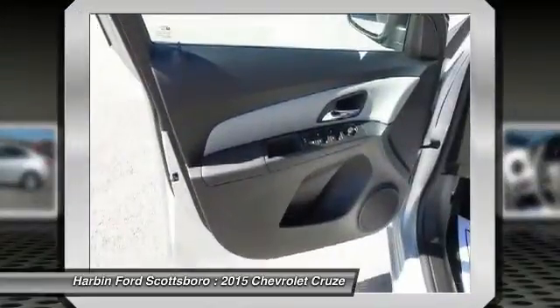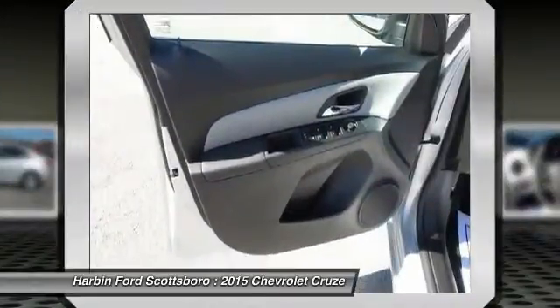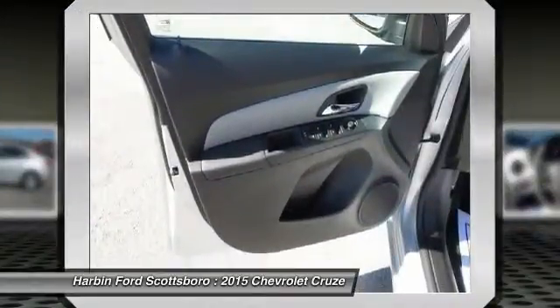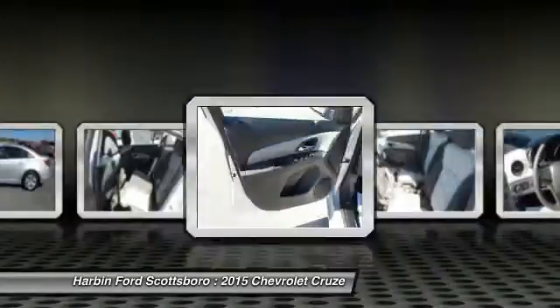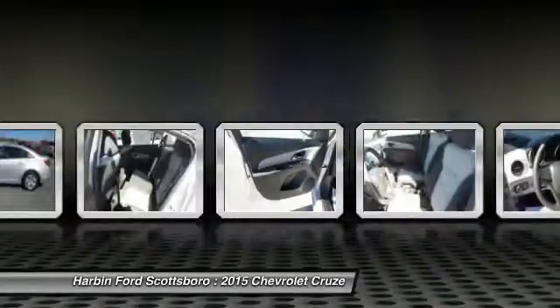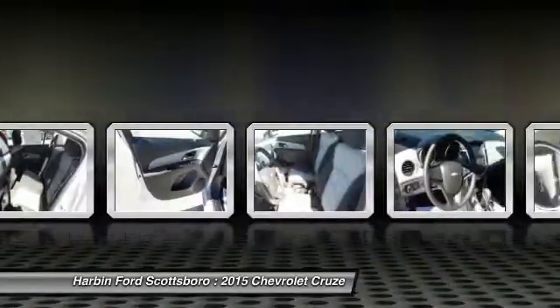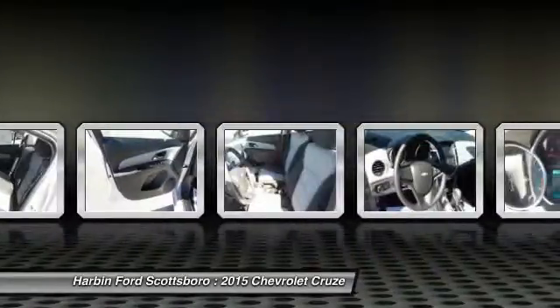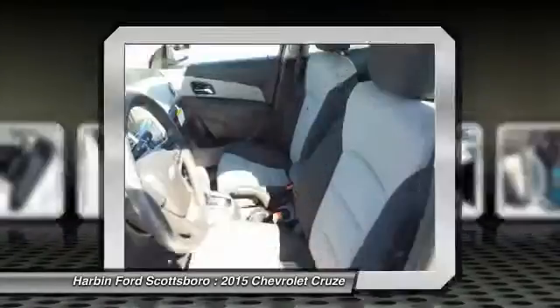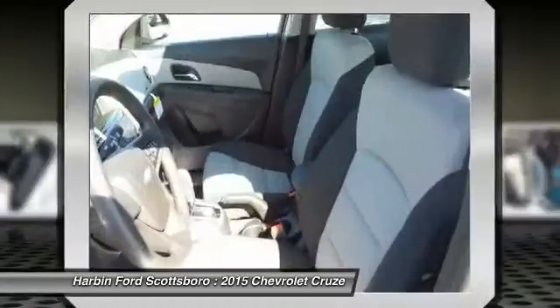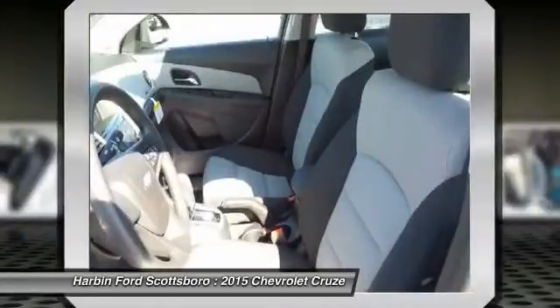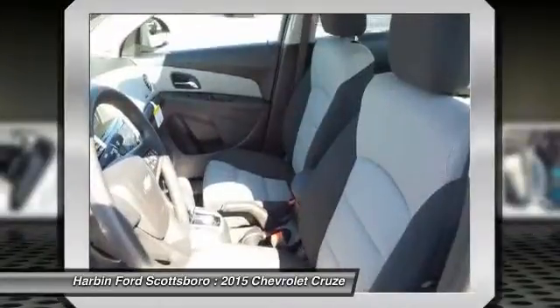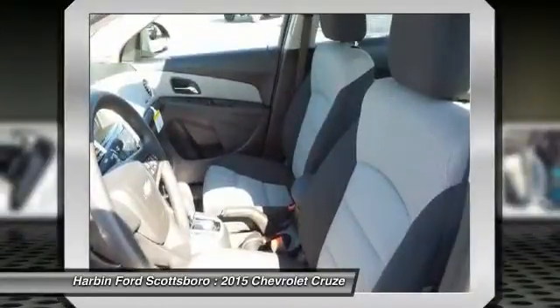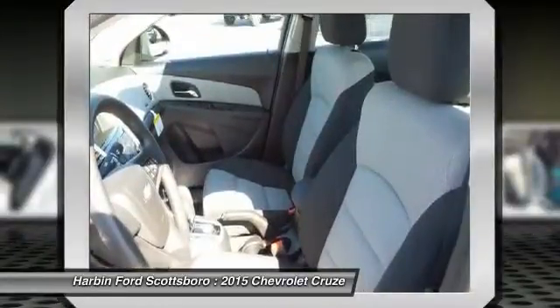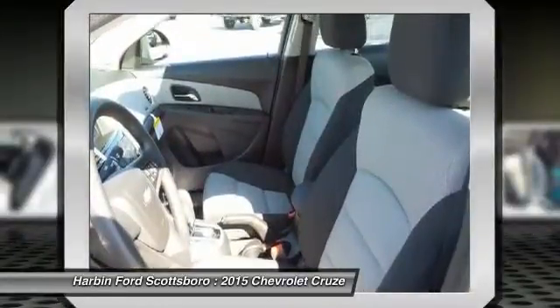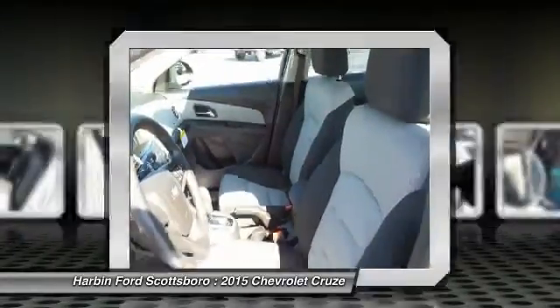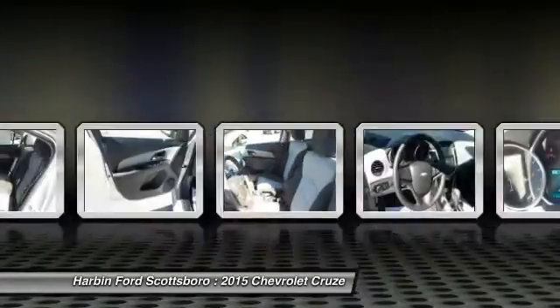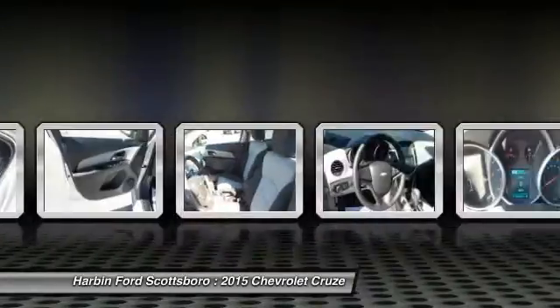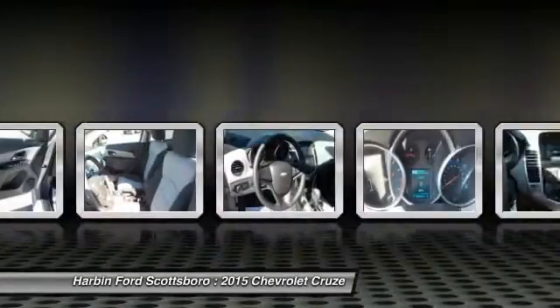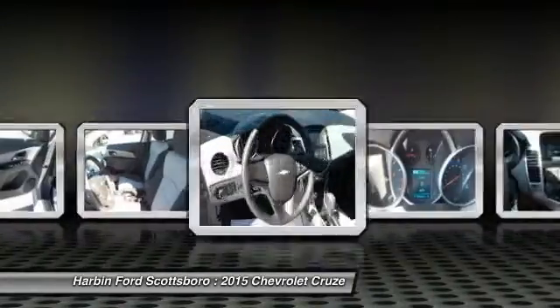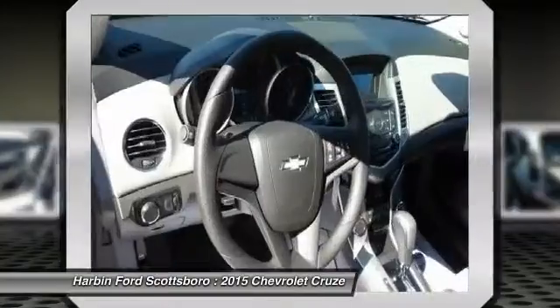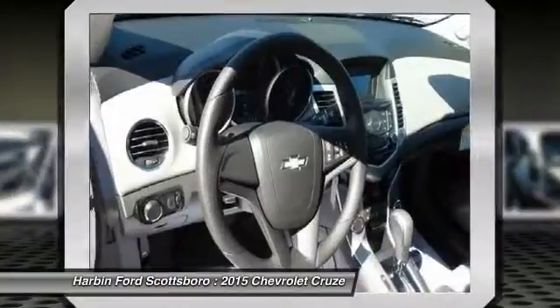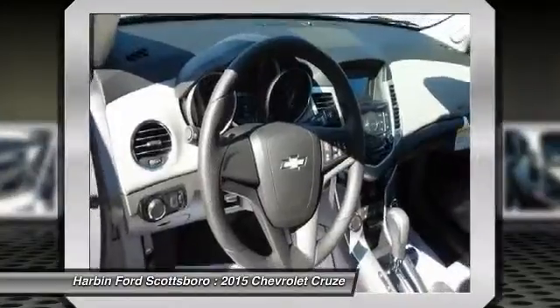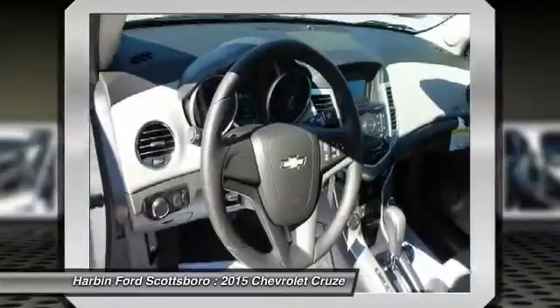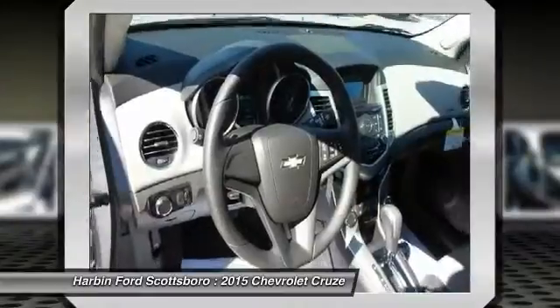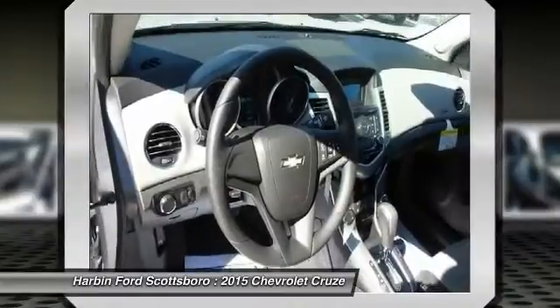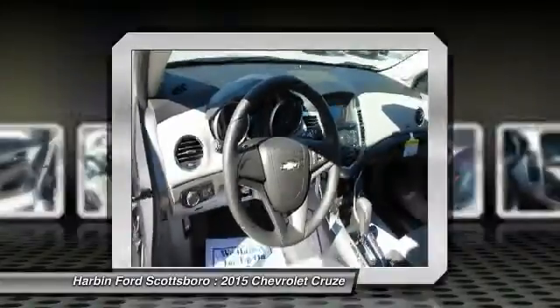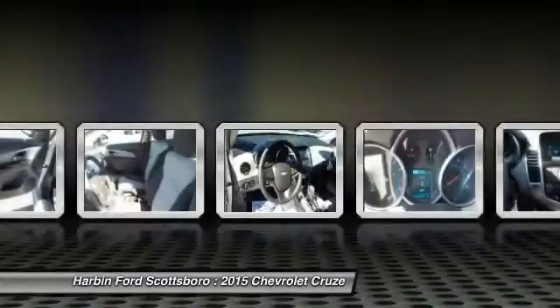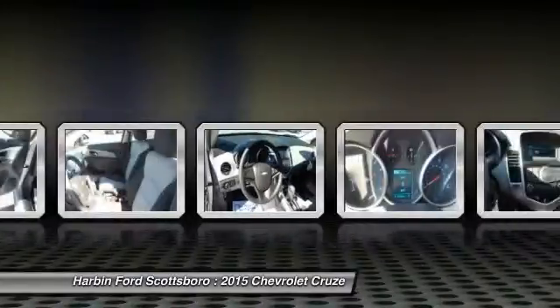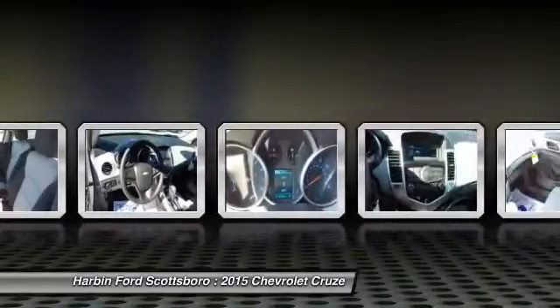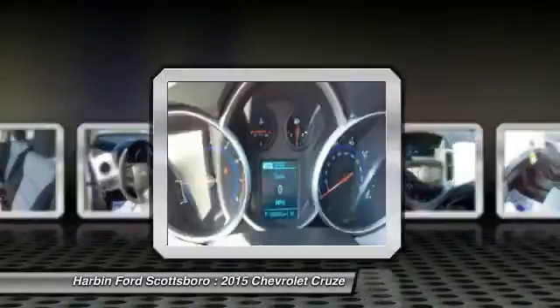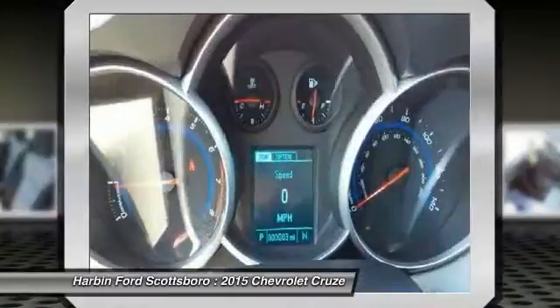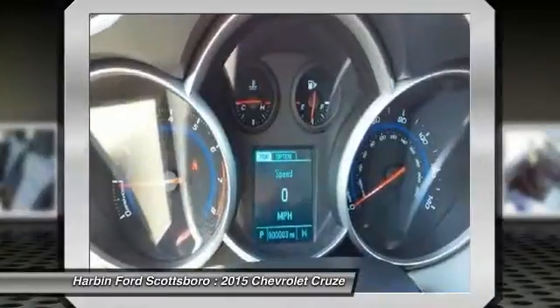Compass. If you like it online, you'll love it in your driveway. Take it for a spin today.